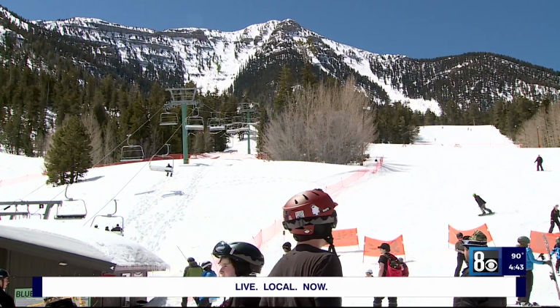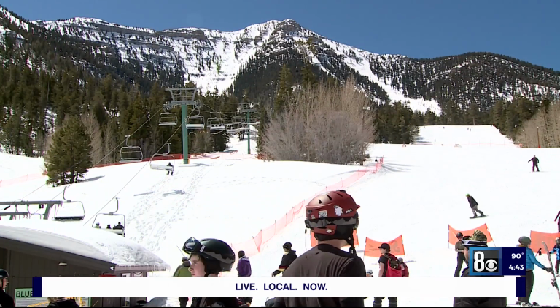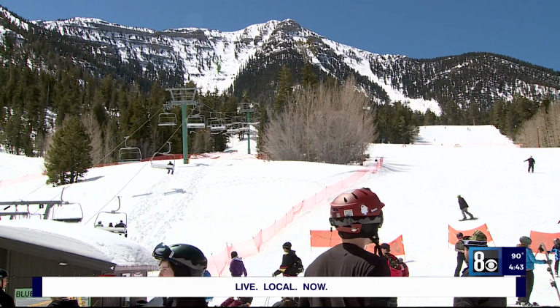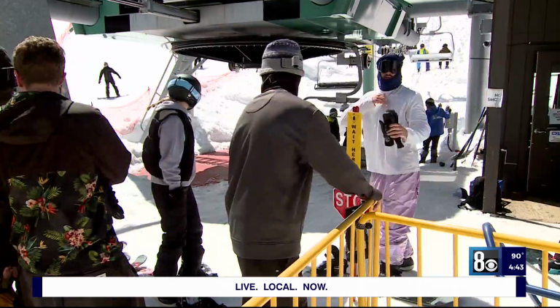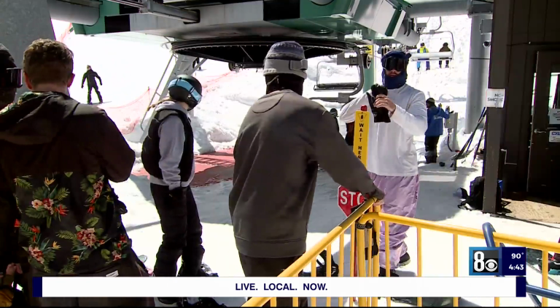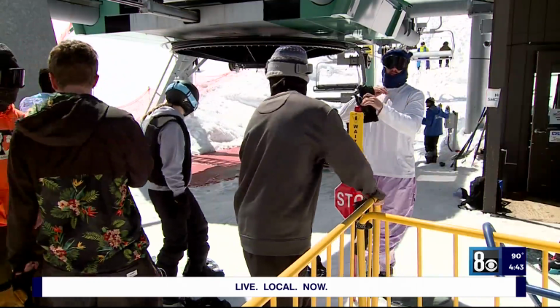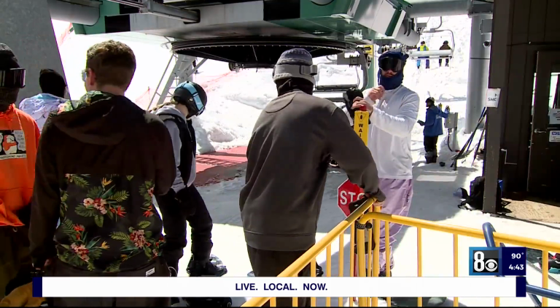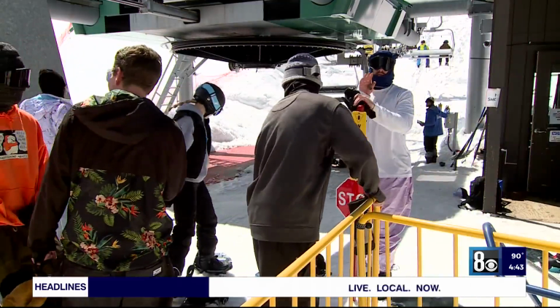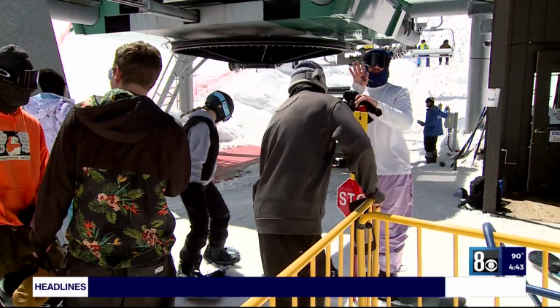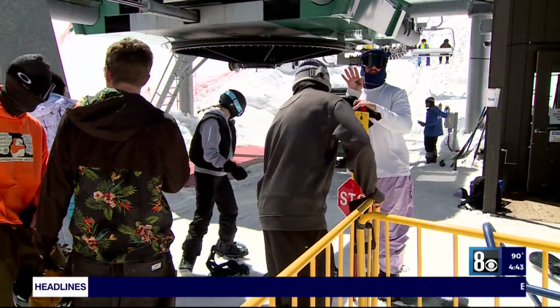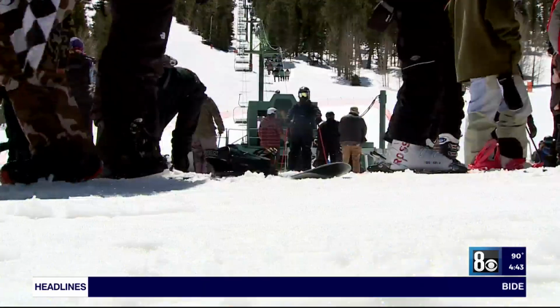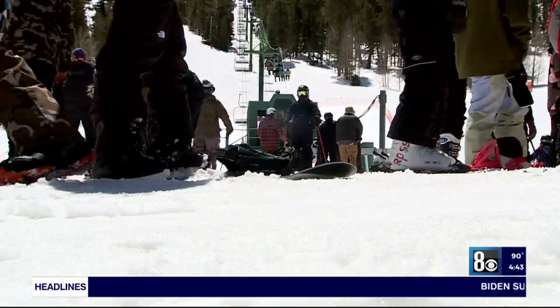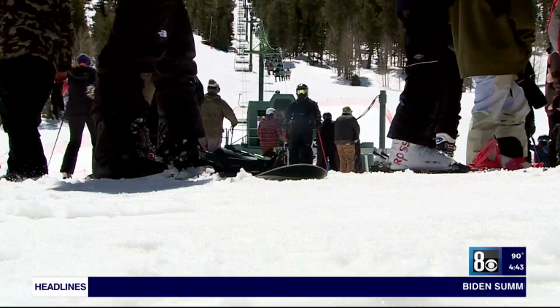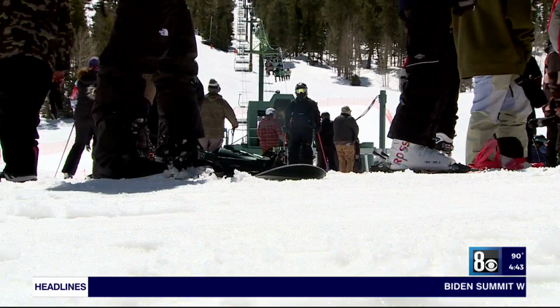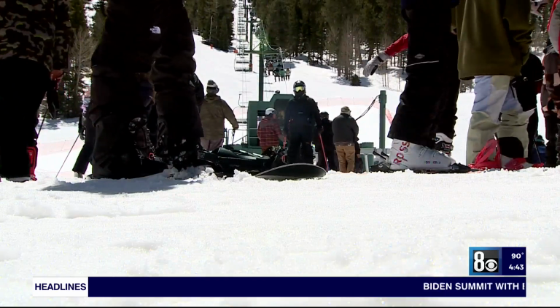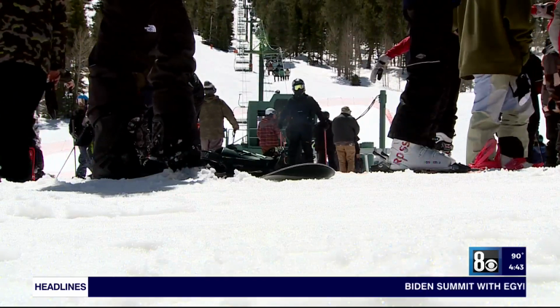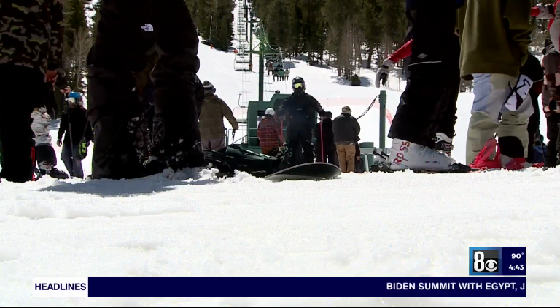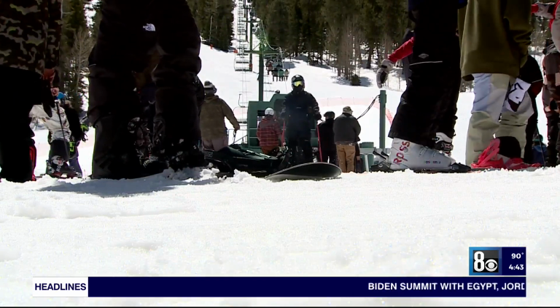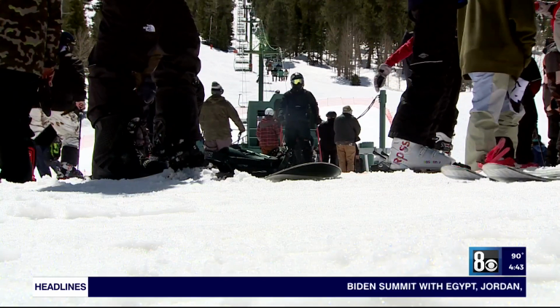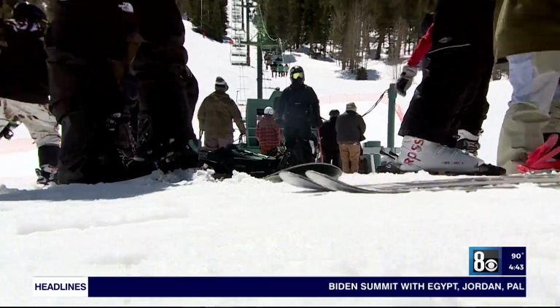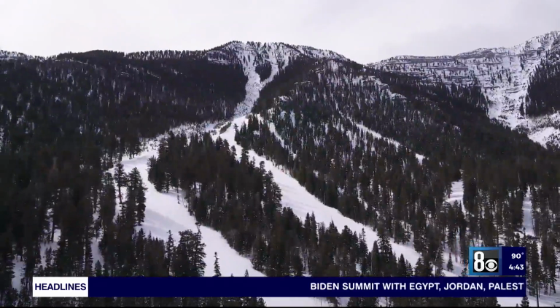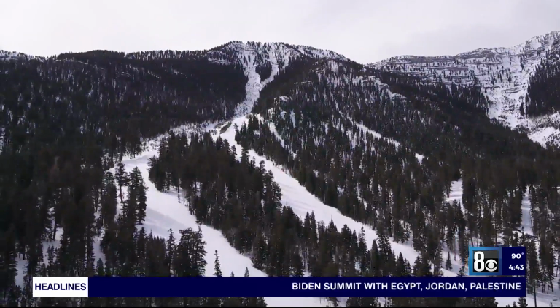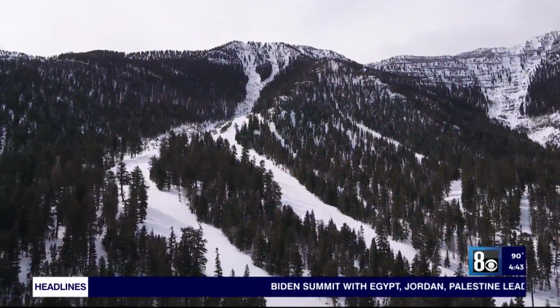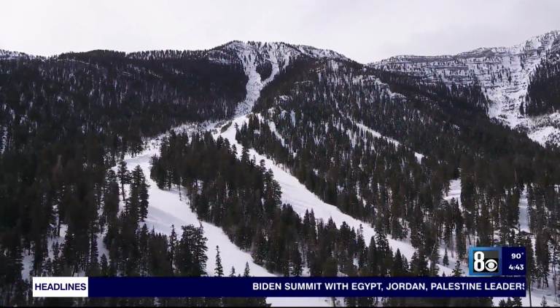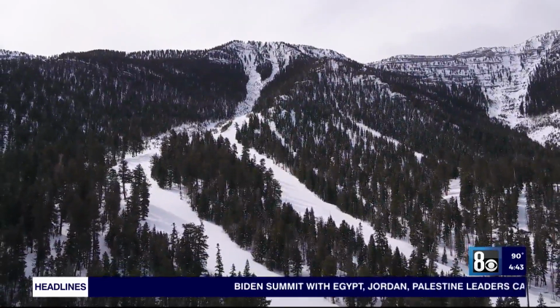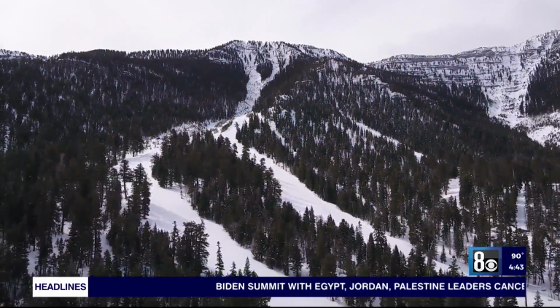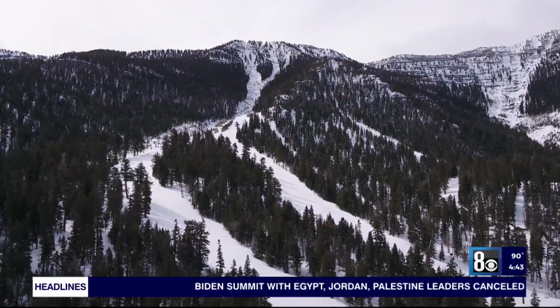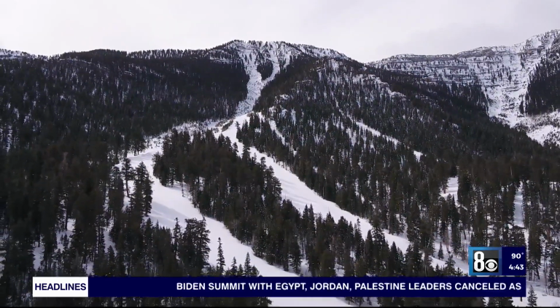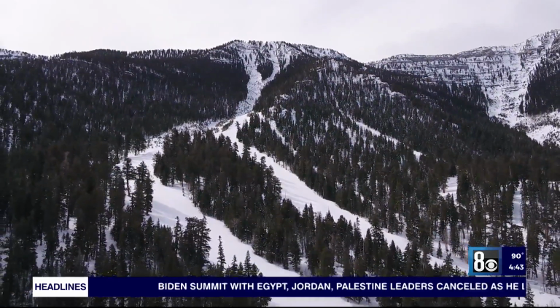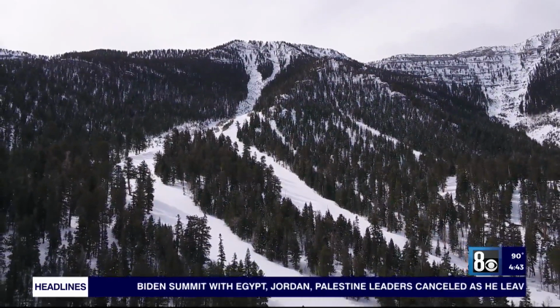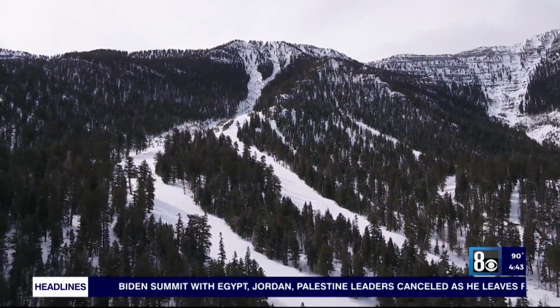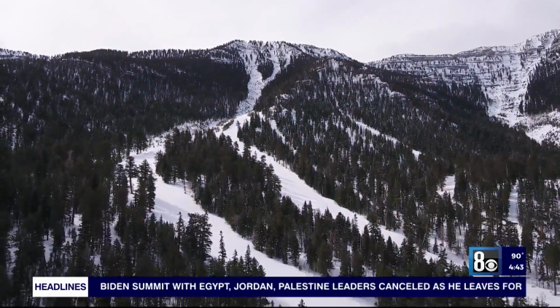Depending on weather conditions, Seeley says Lee Canyon may open in late November or early December. Reporting from Mount Charleston, Mary Jean Belieza, 8 News Now.